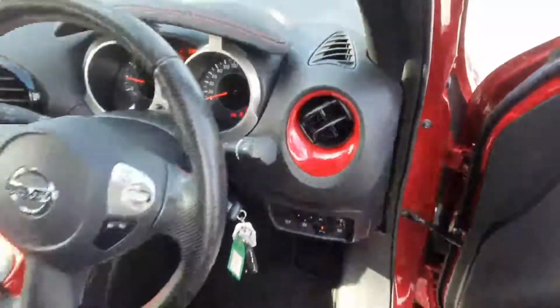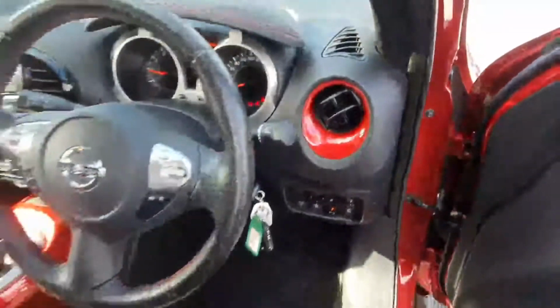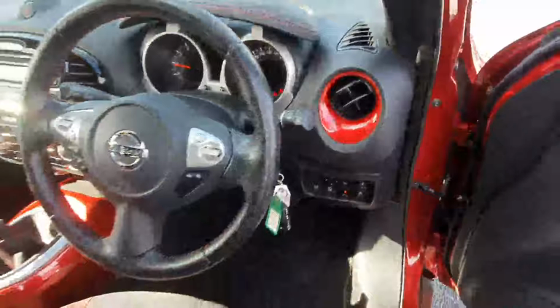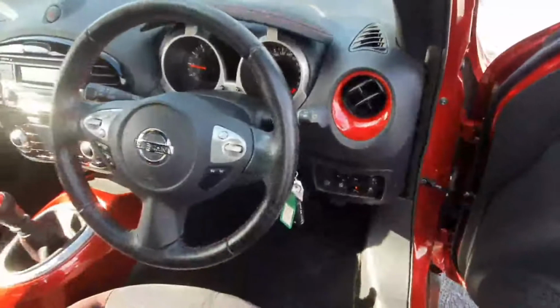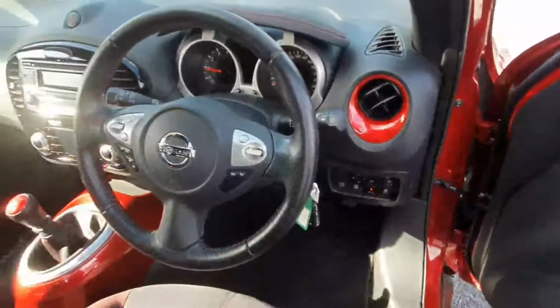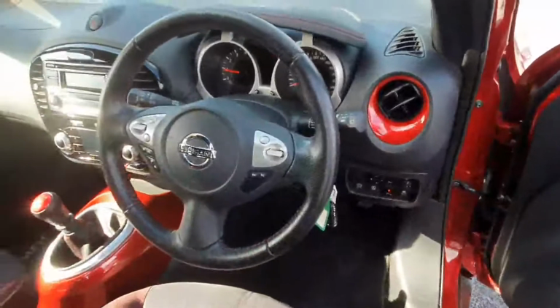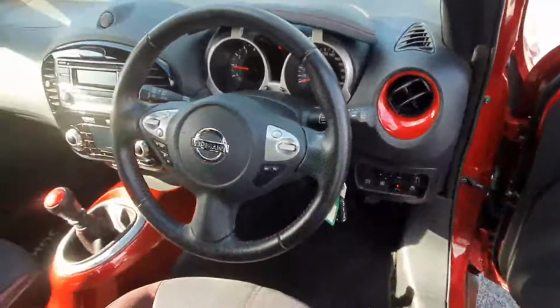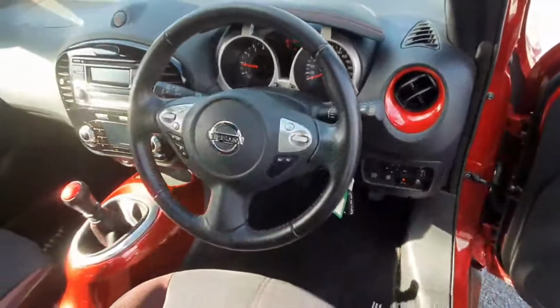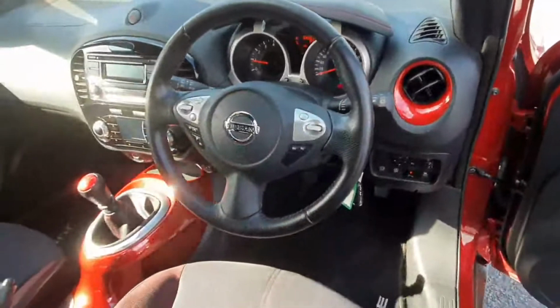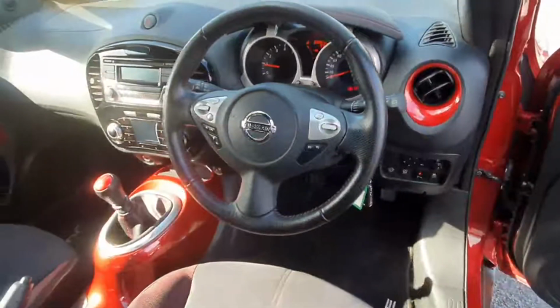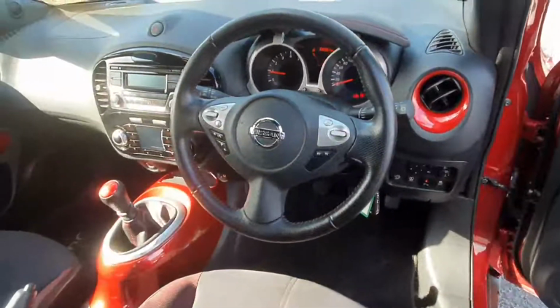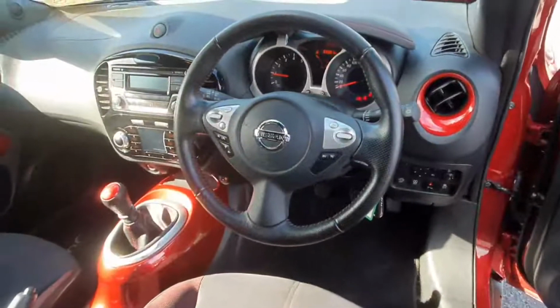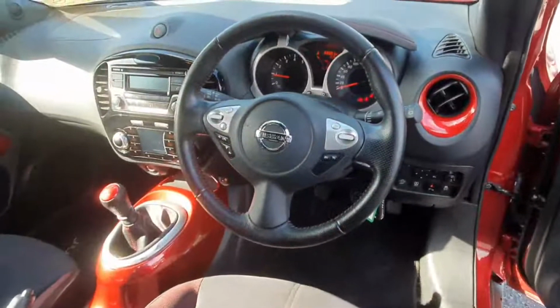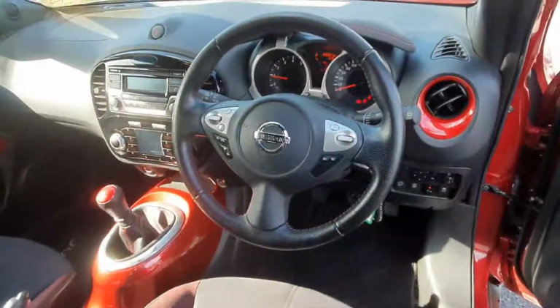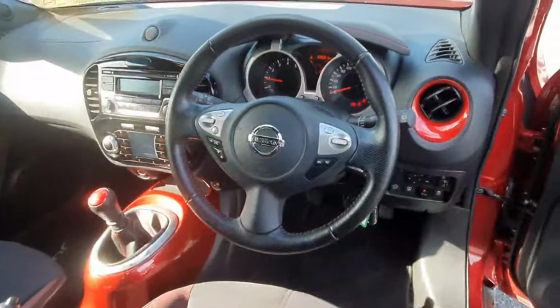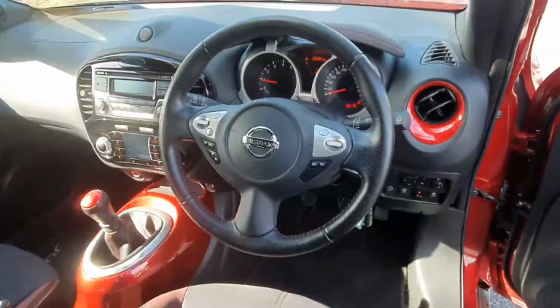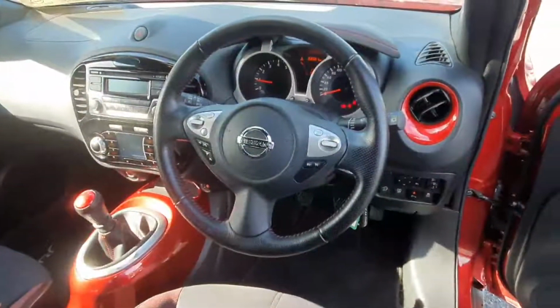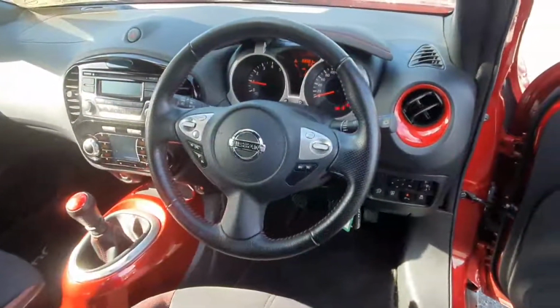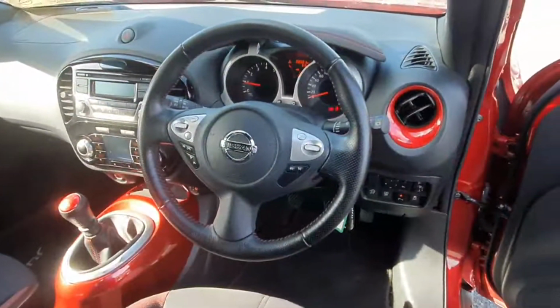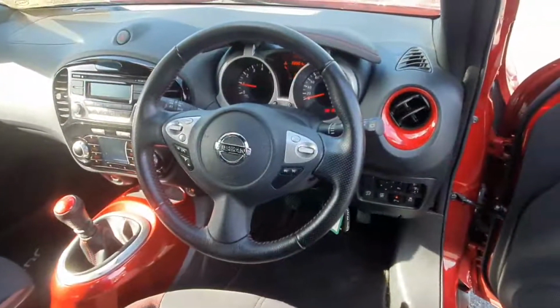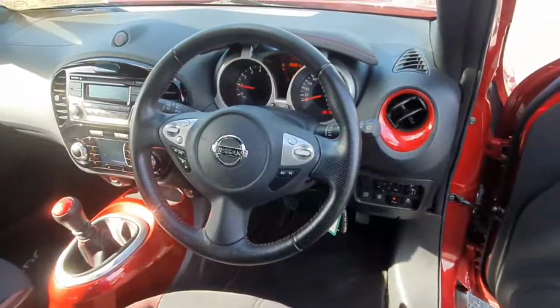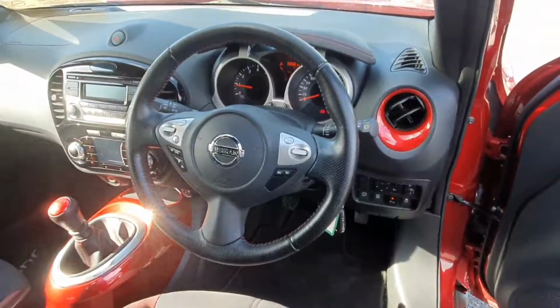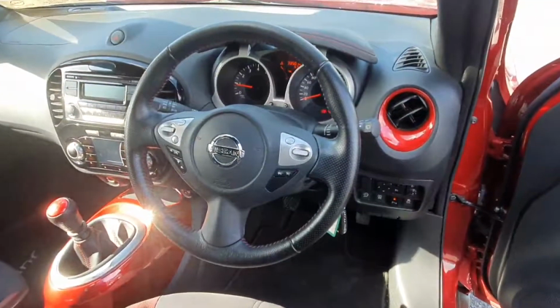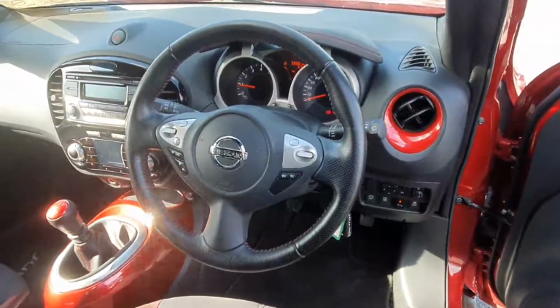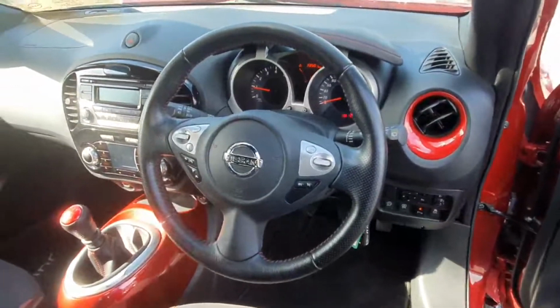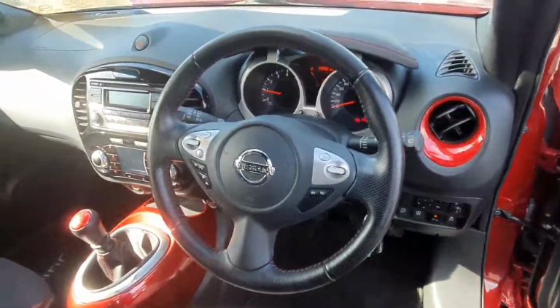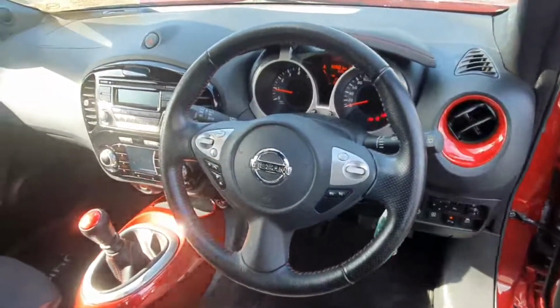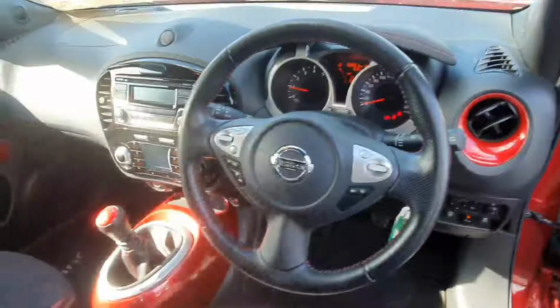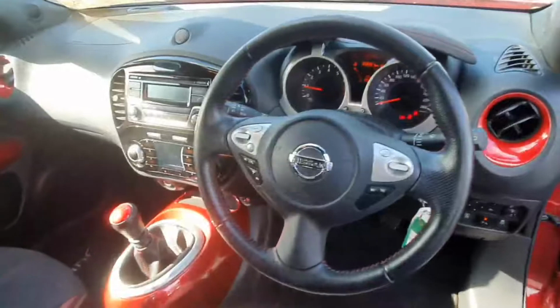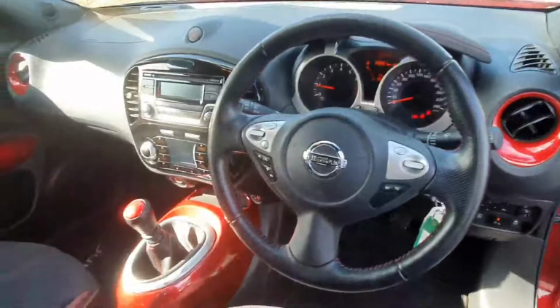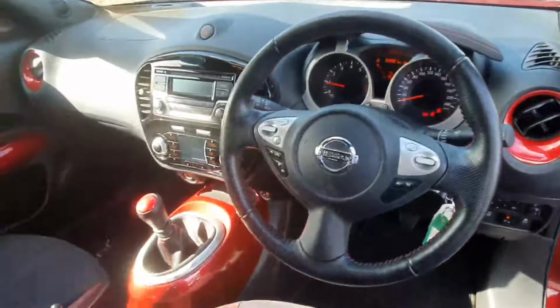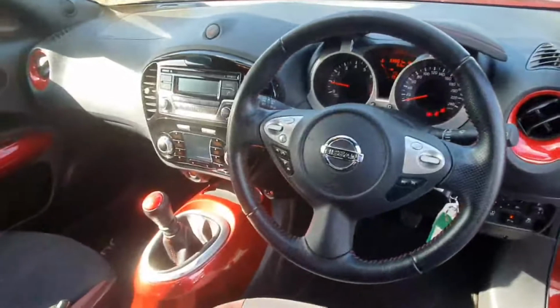Inside the SV spec you're also equipped with Bluetooth, cruise control, speed limiter, and air conditioning.